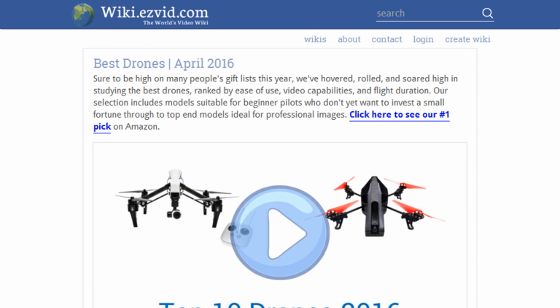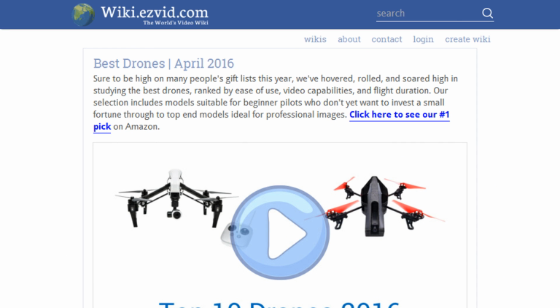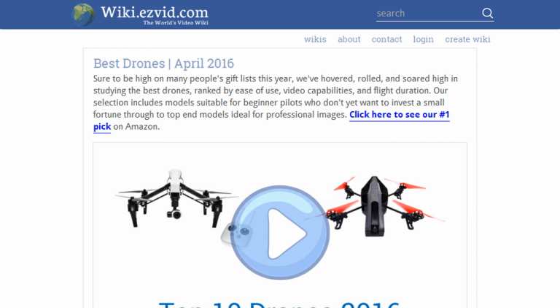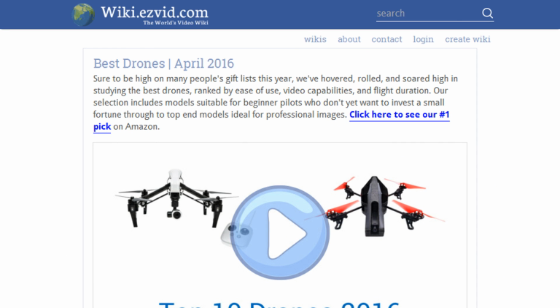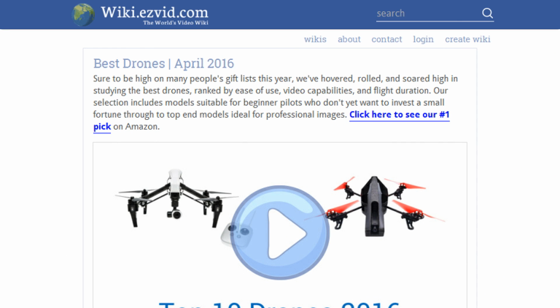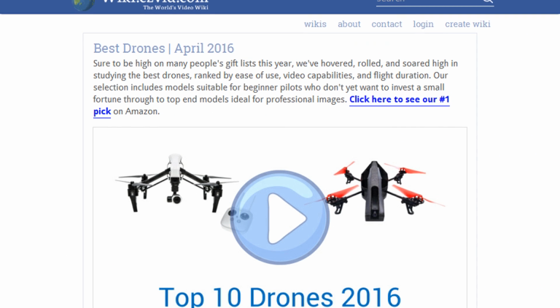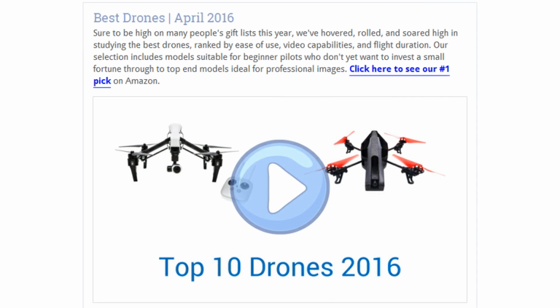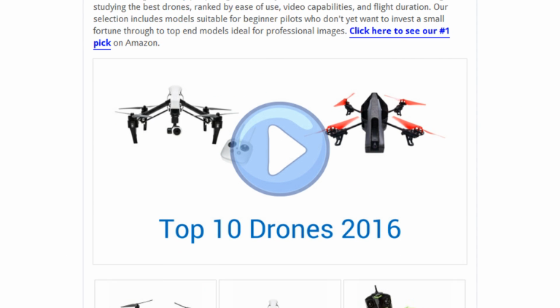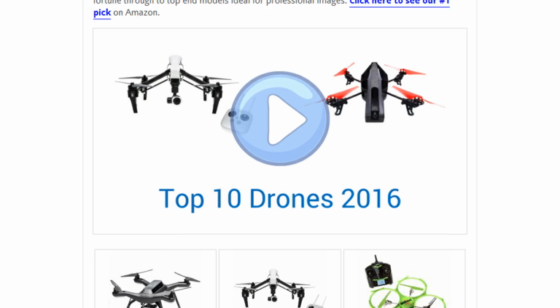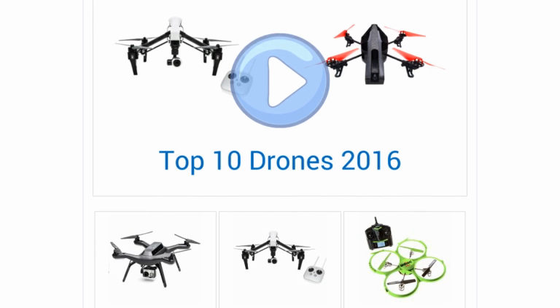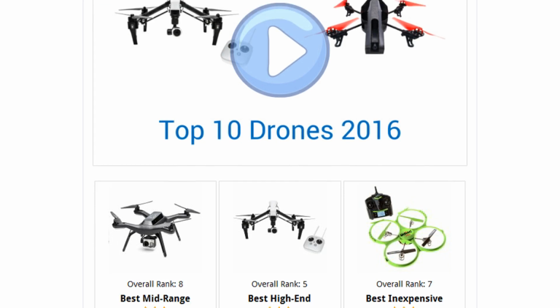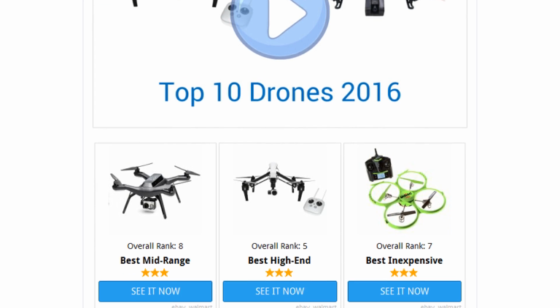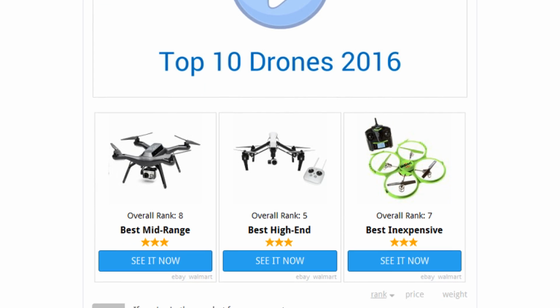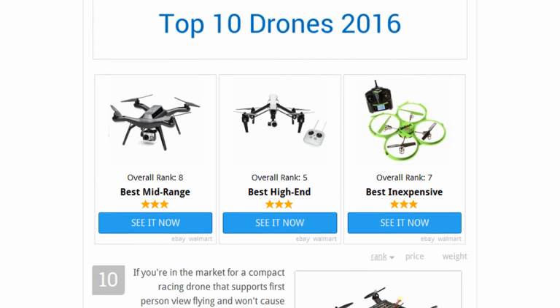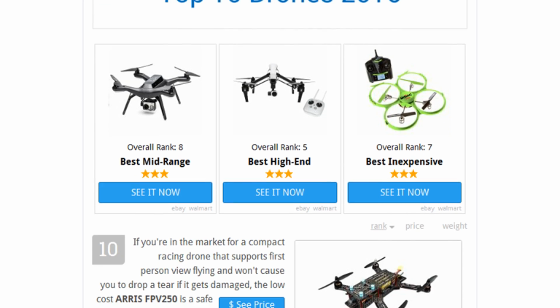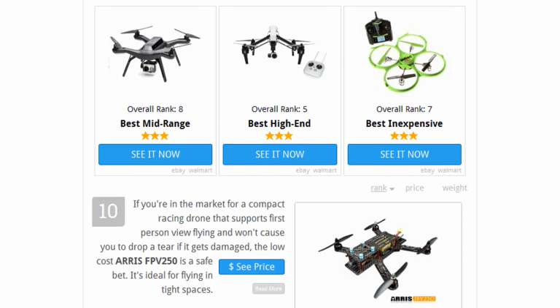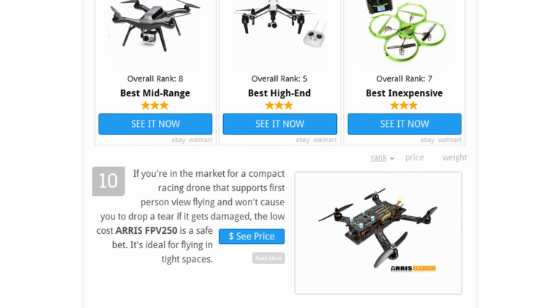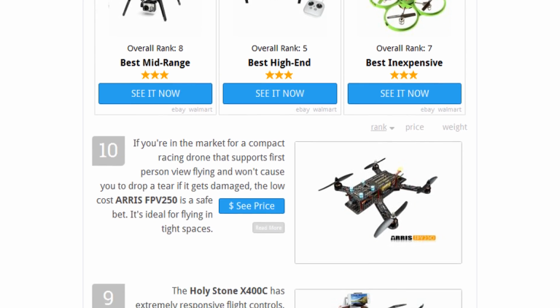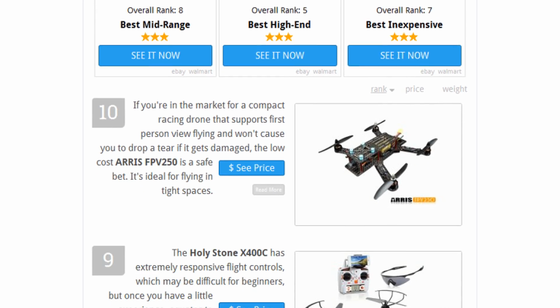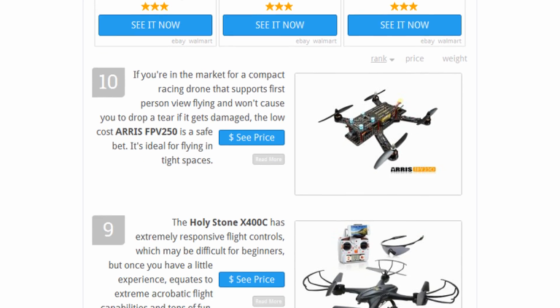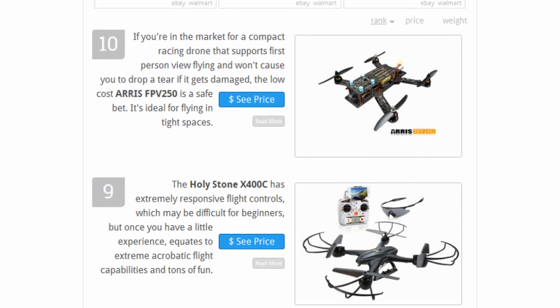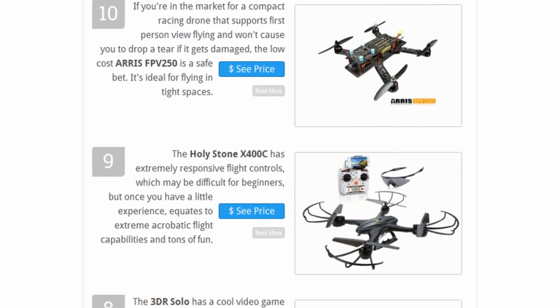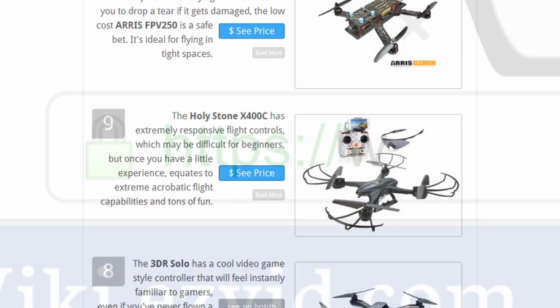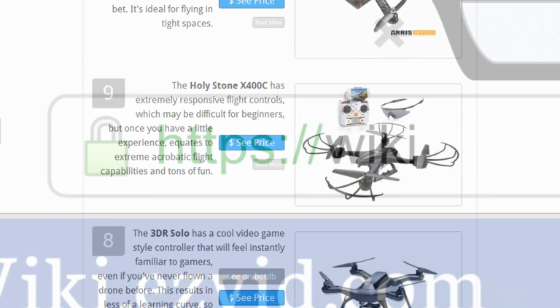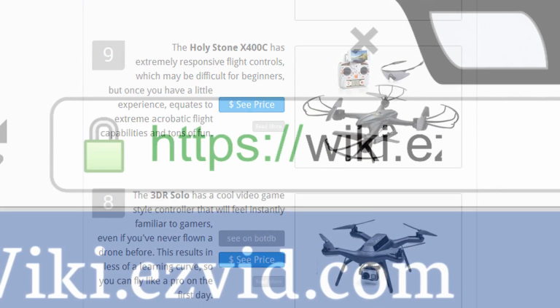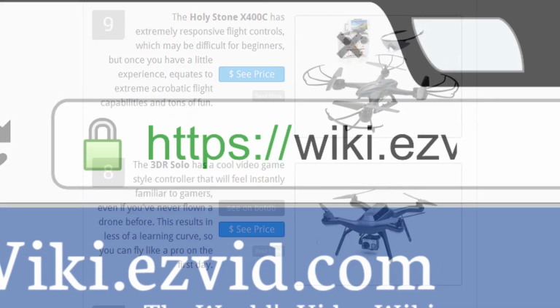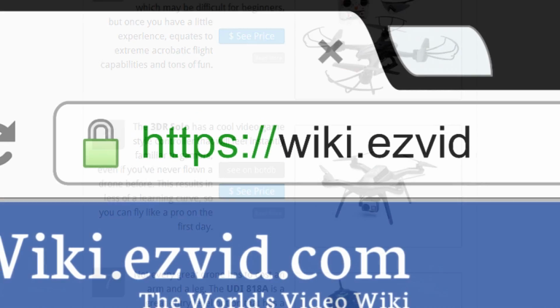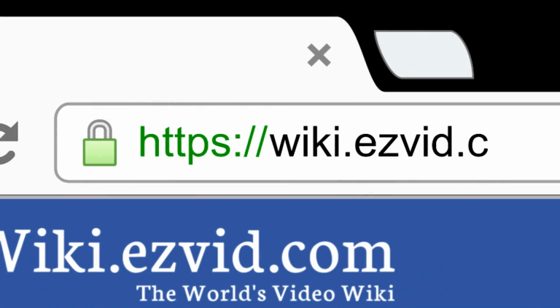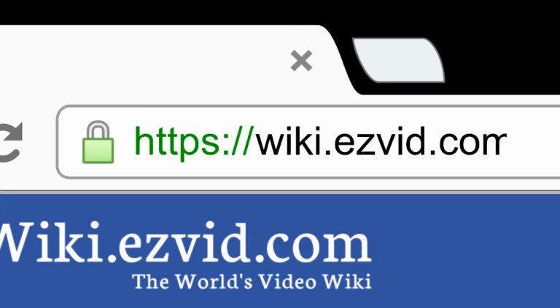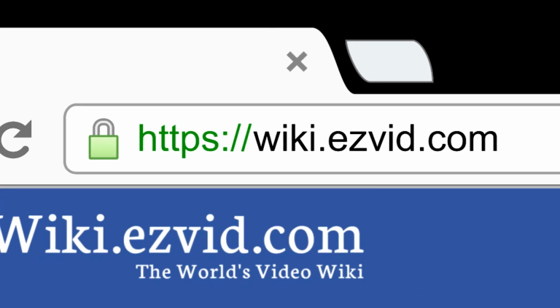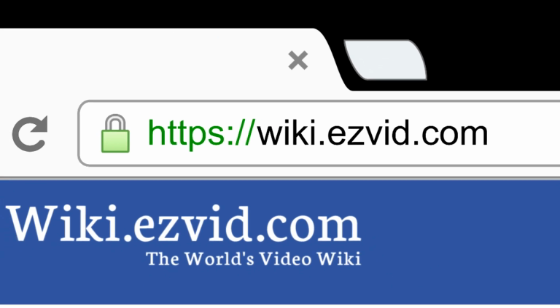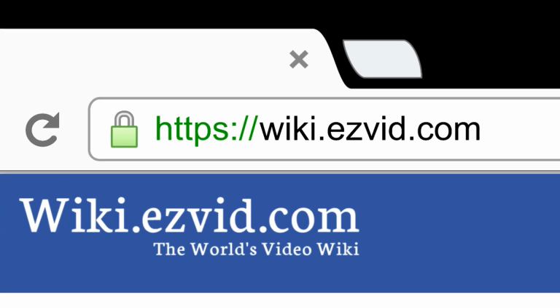To see all this stuff, go to wiki.easyvid.com and search for drones, or click beneath this video.